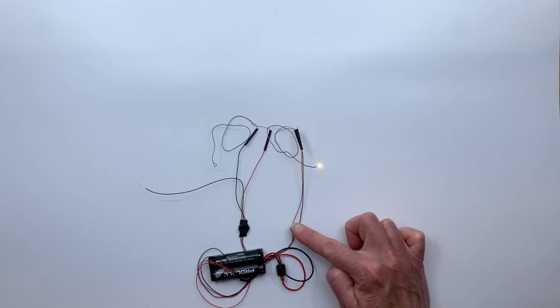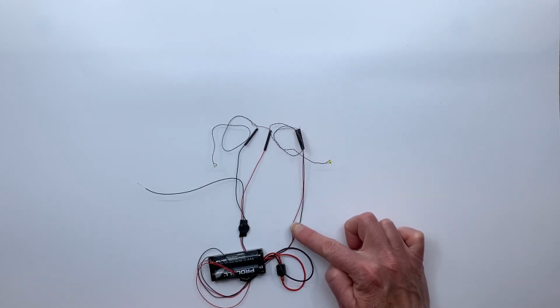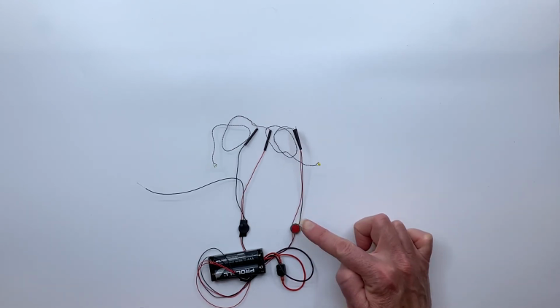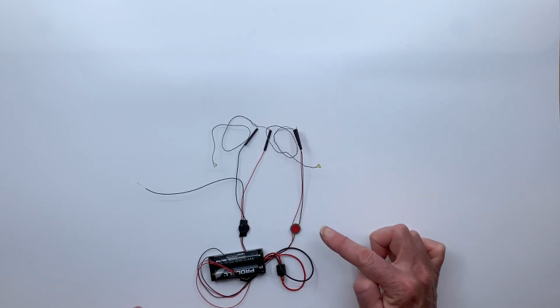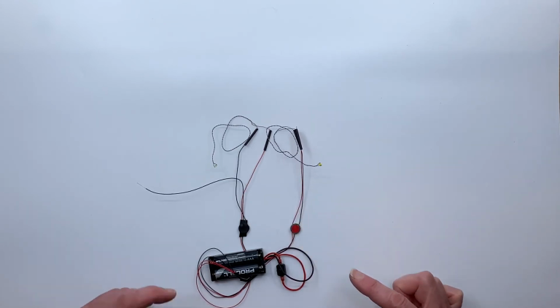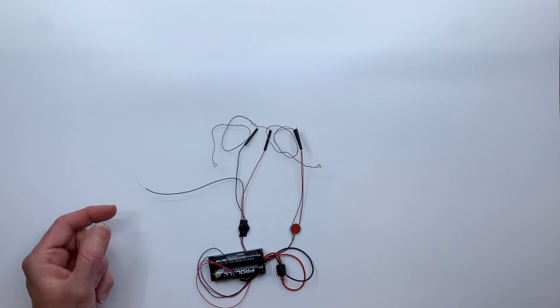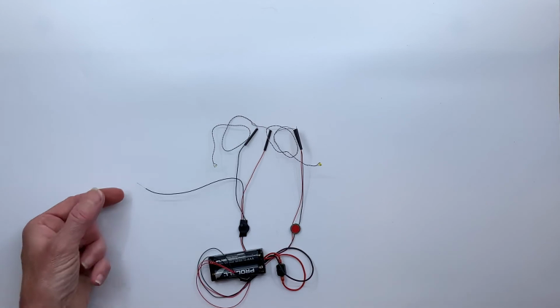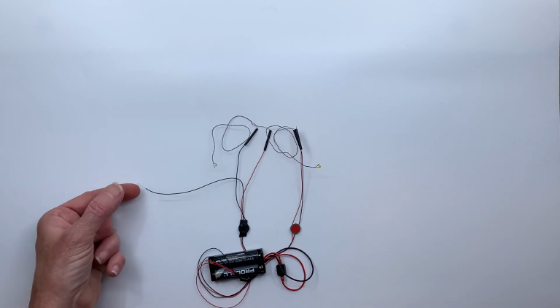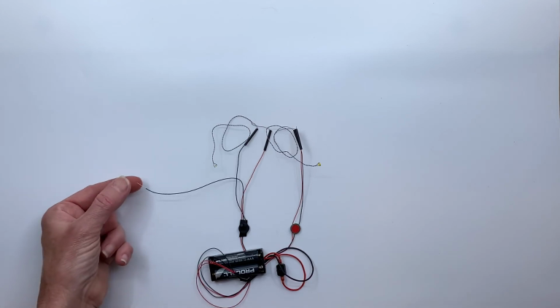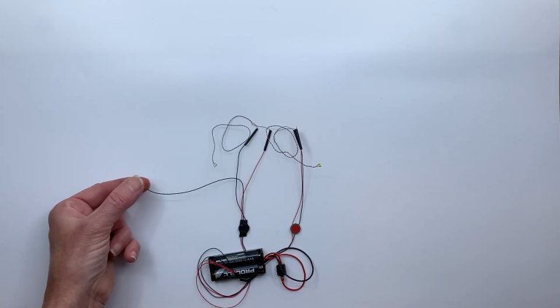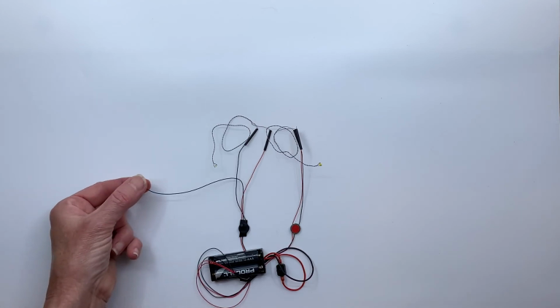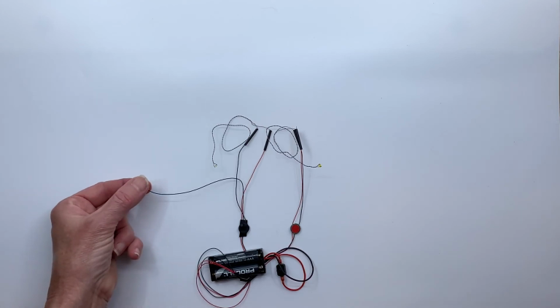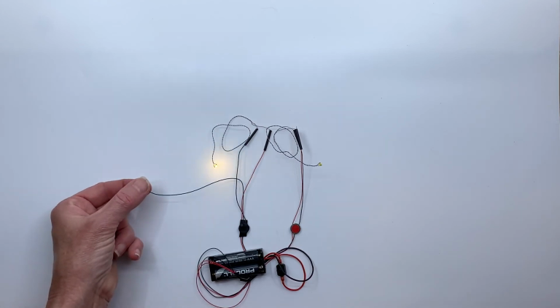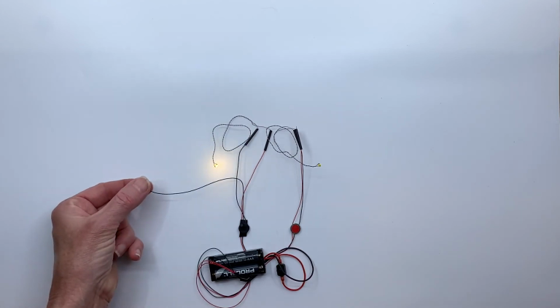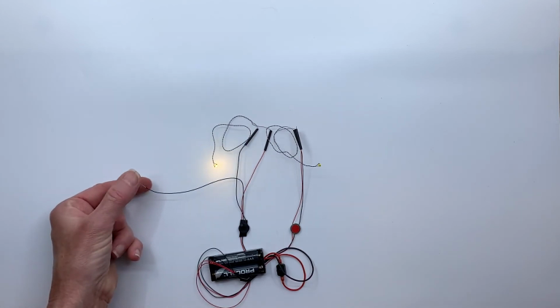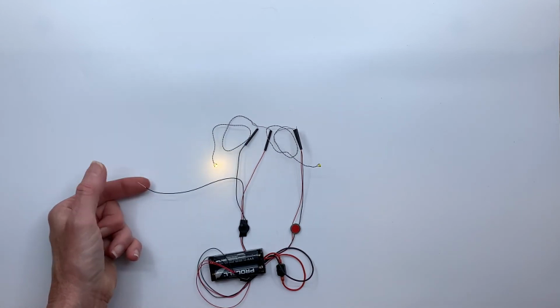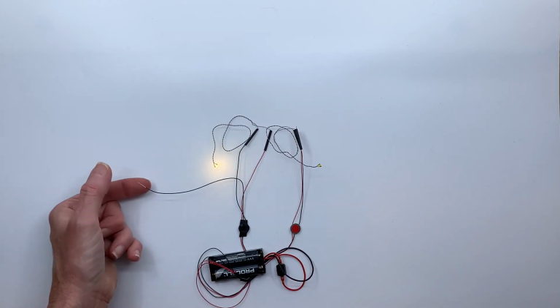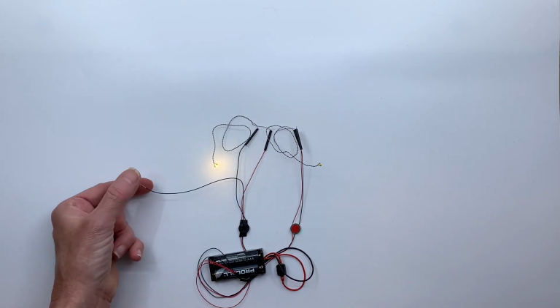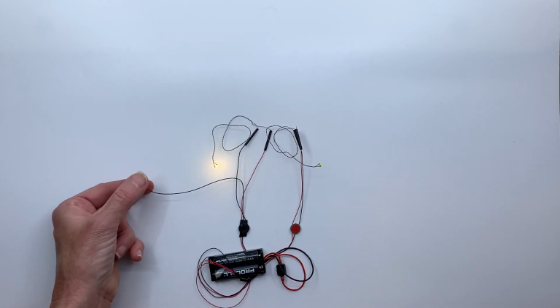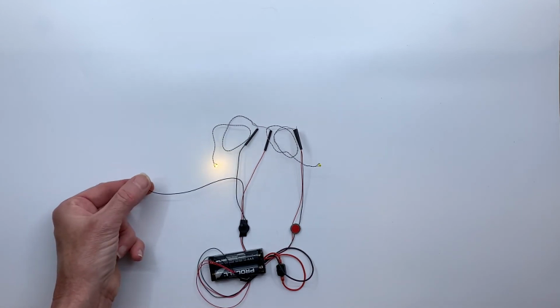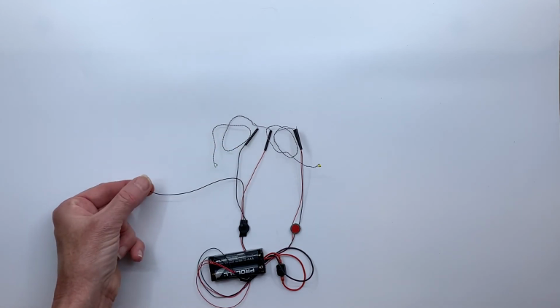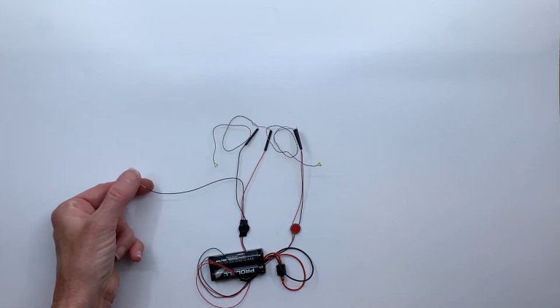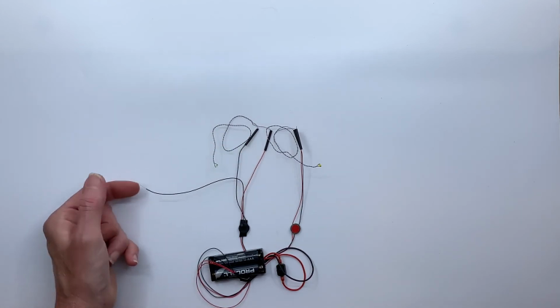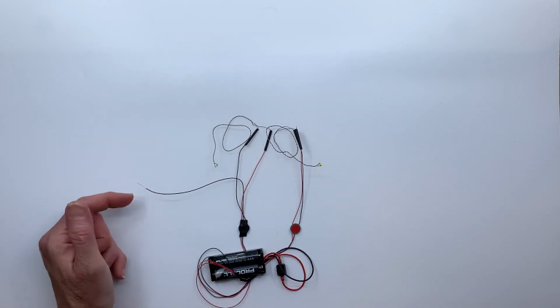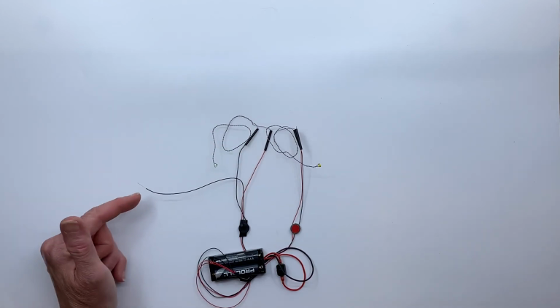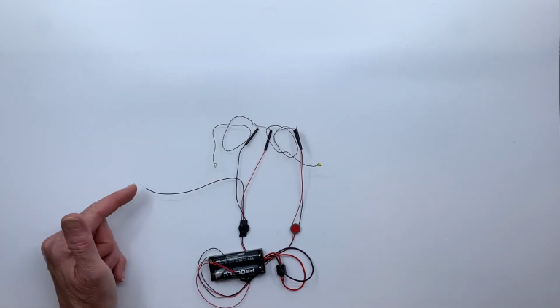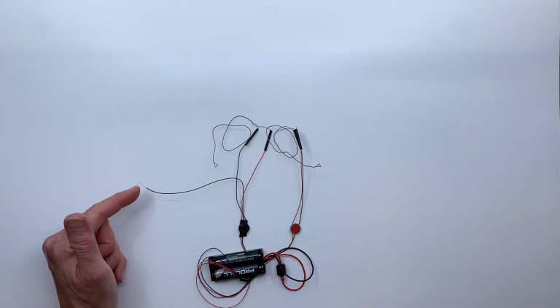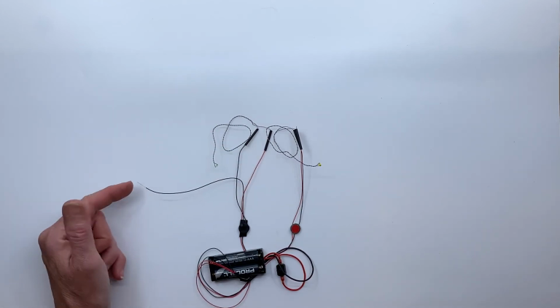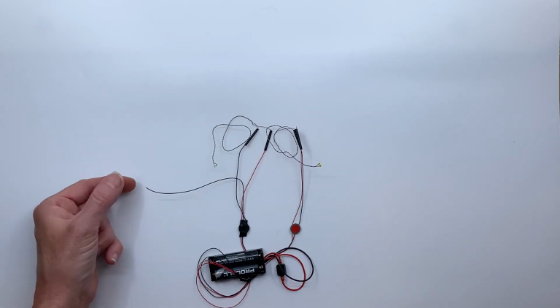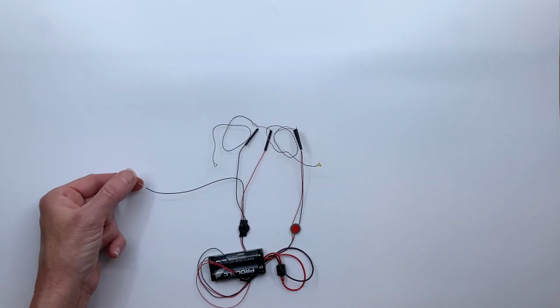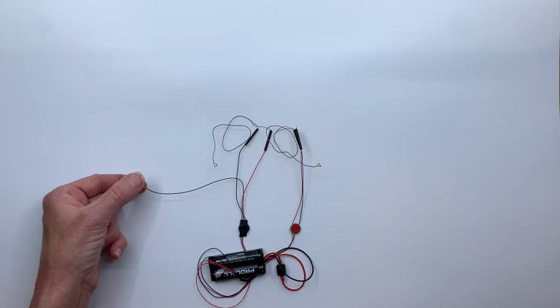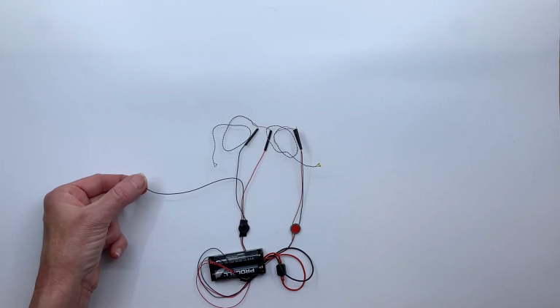And this is the wire-style touch sensor. You can see it's much smaller and easier to hide.